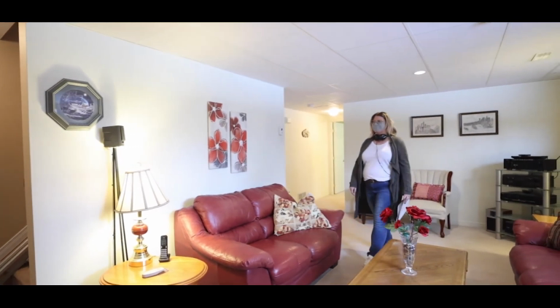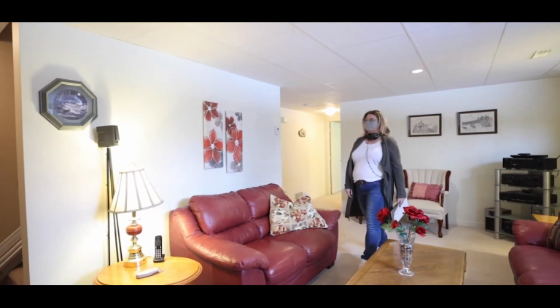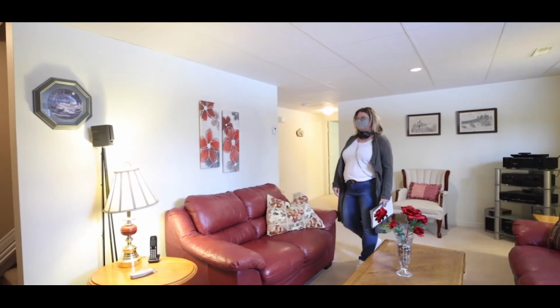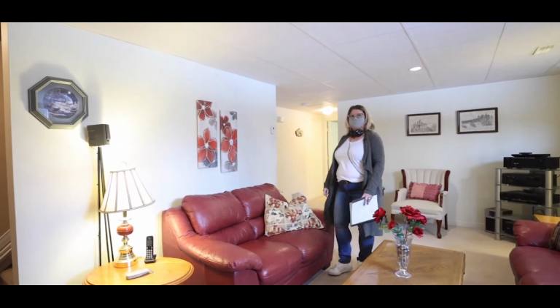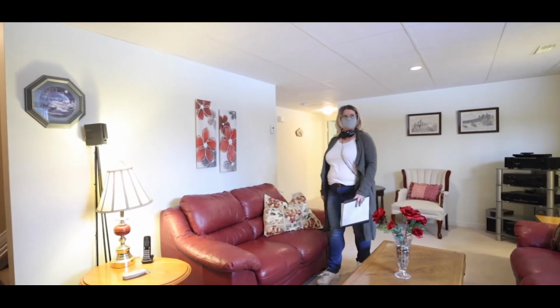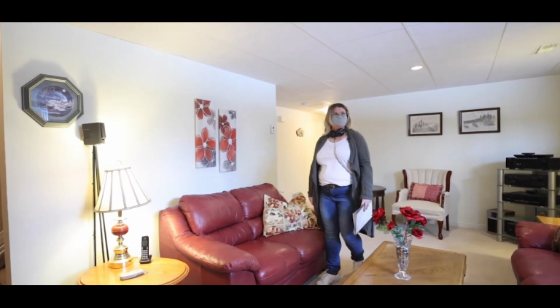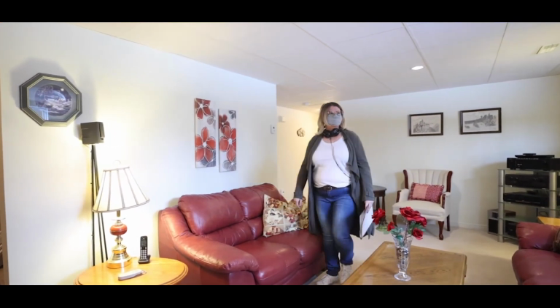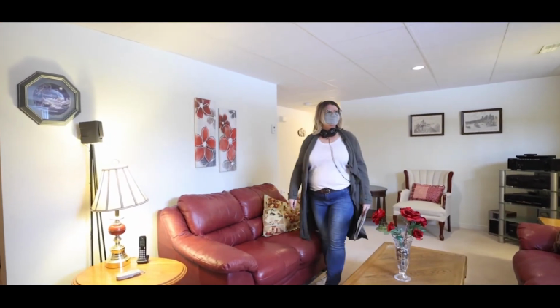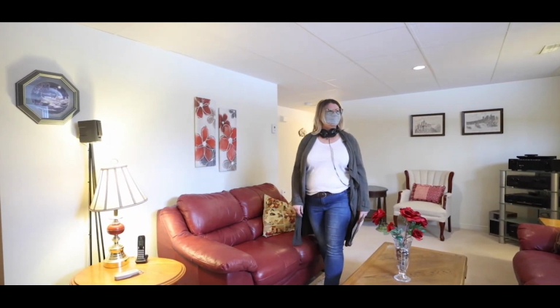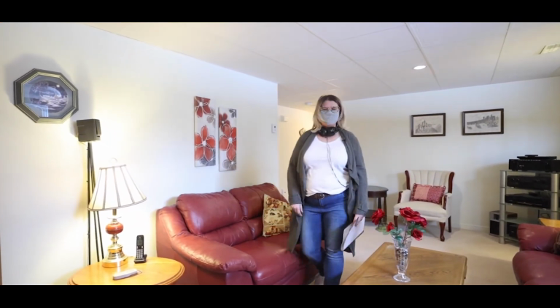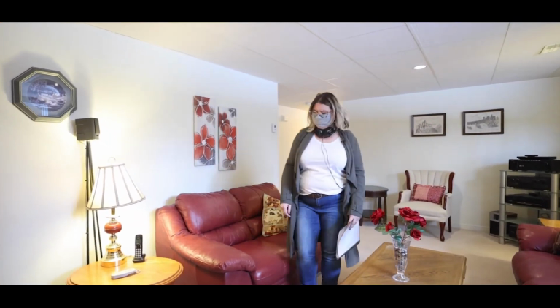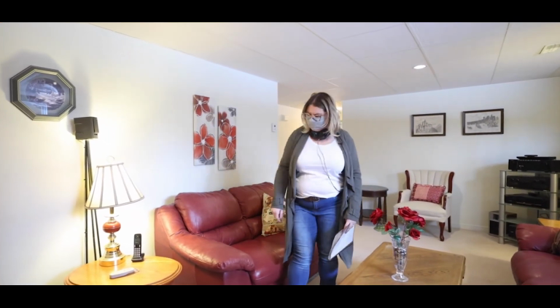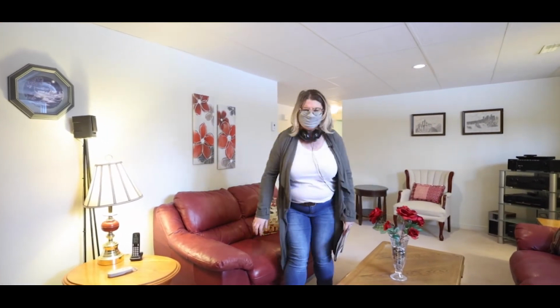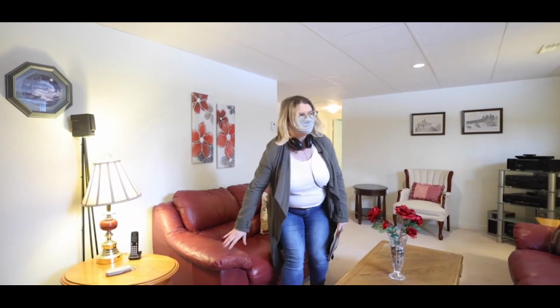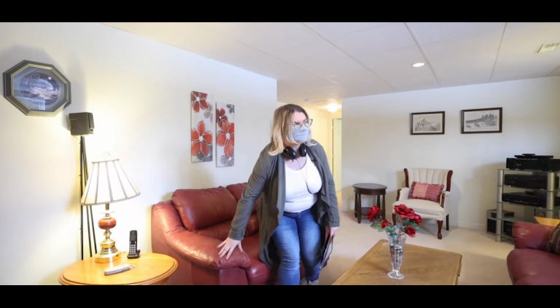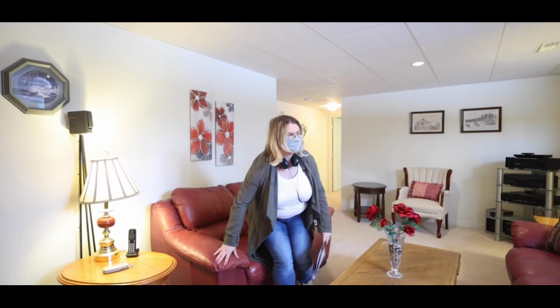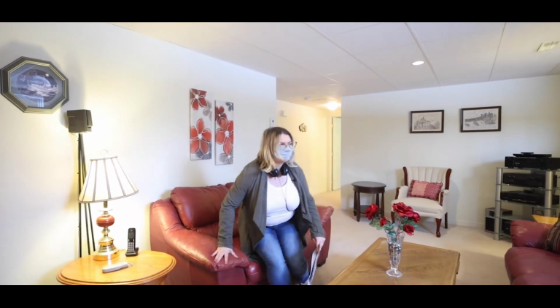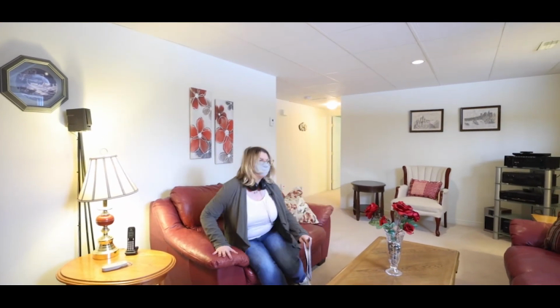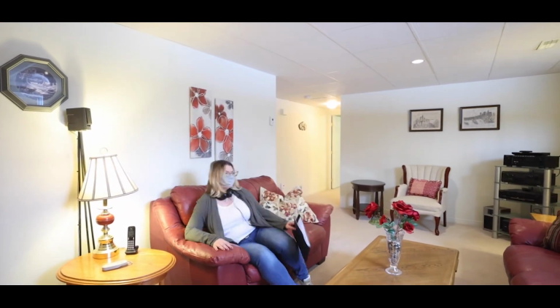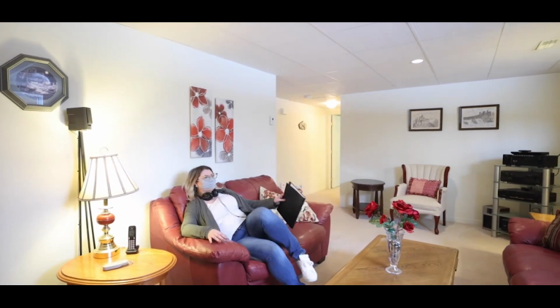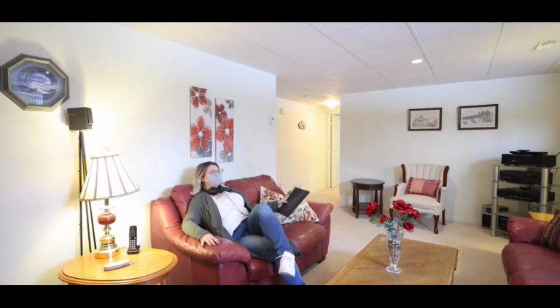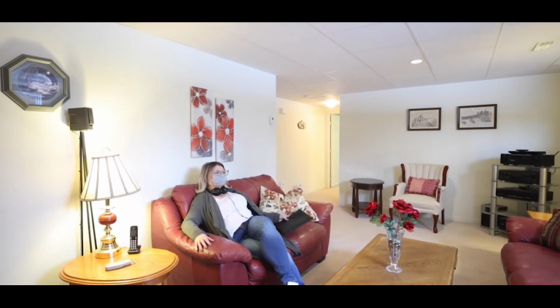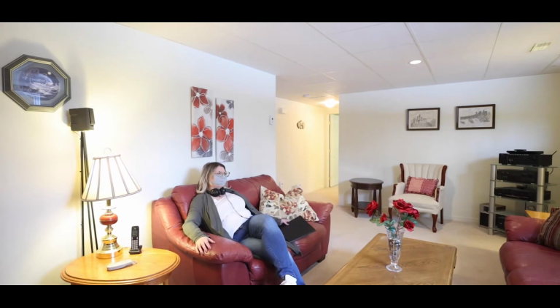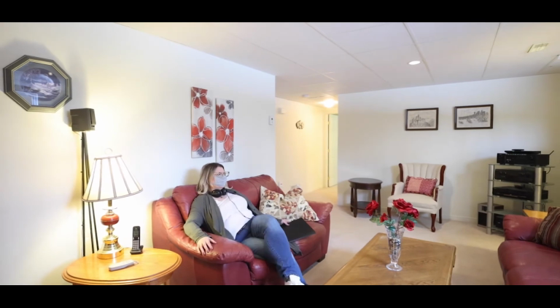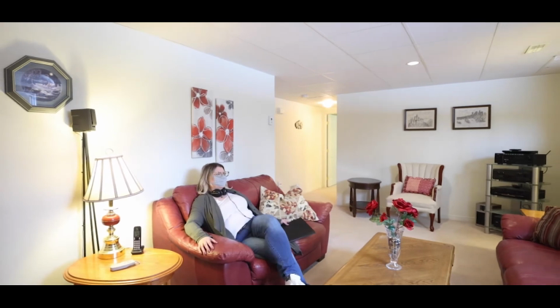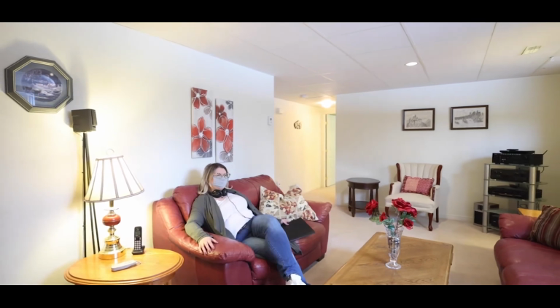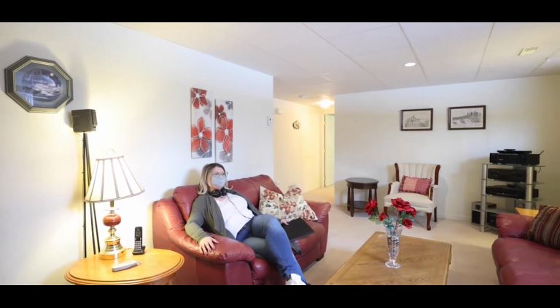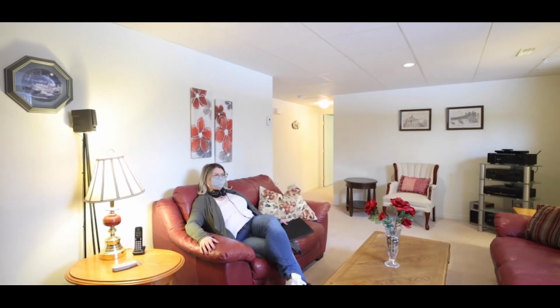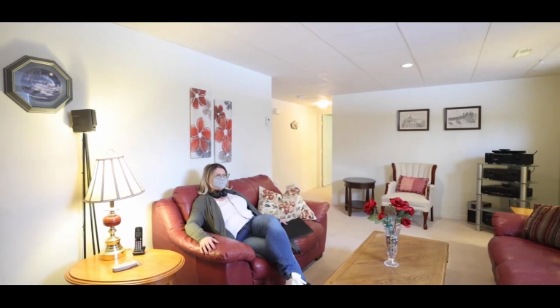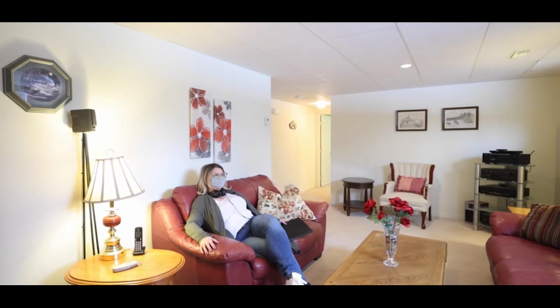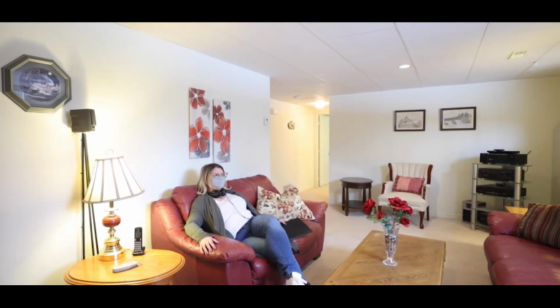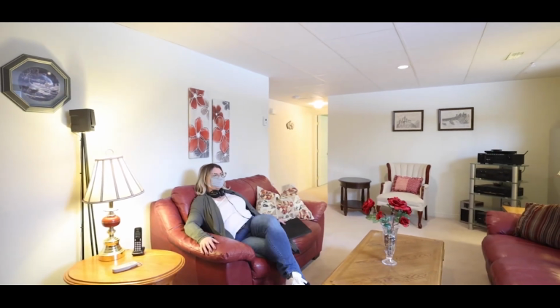This is a nice house and no rear neighbors. It'd be great to live here.